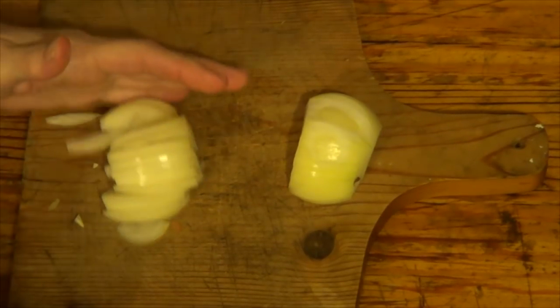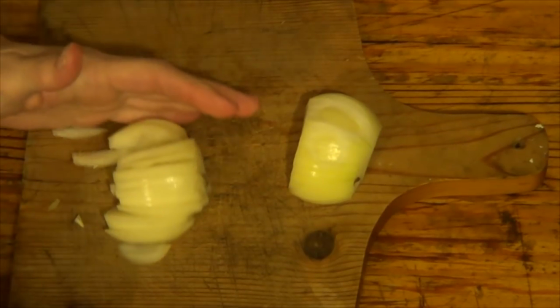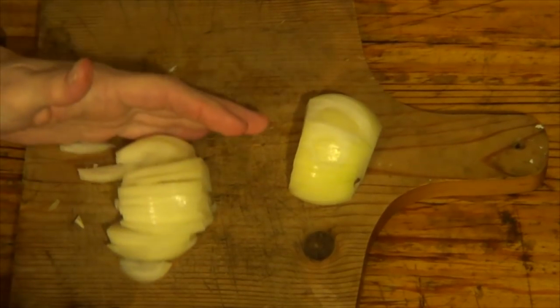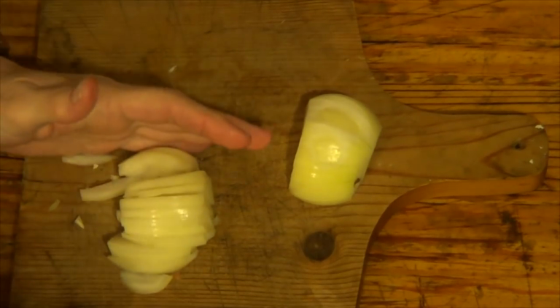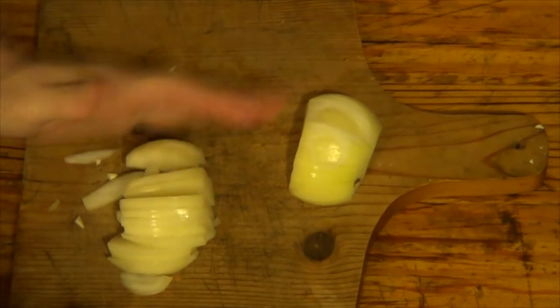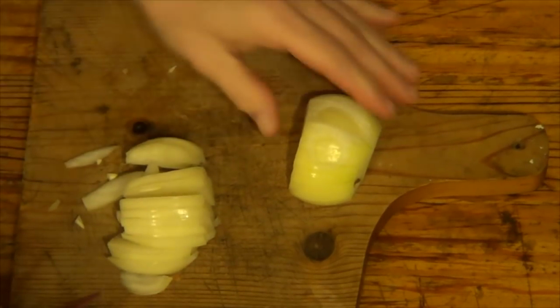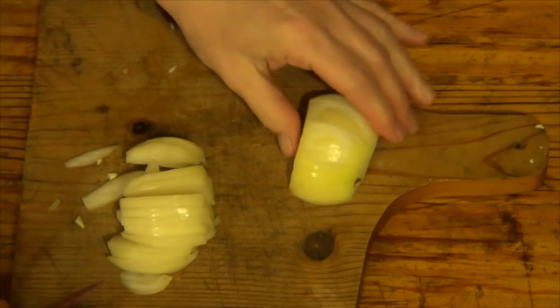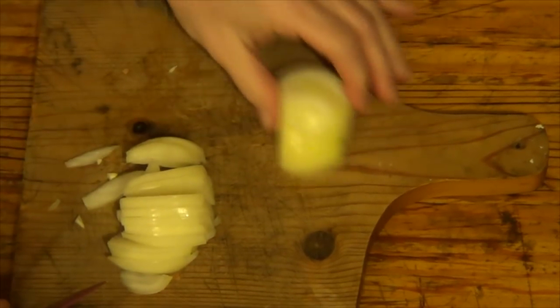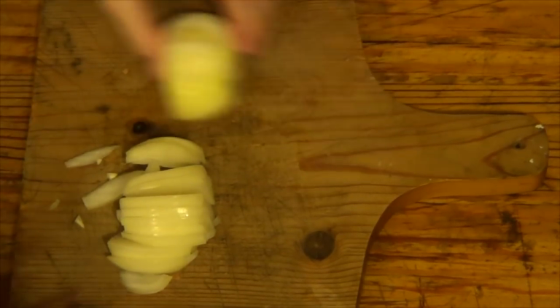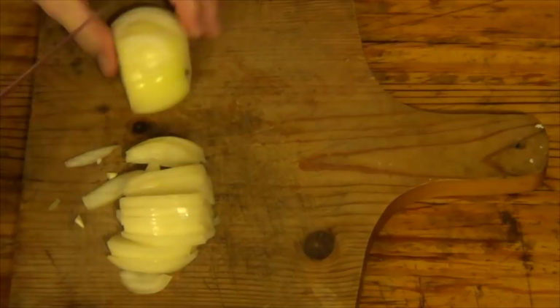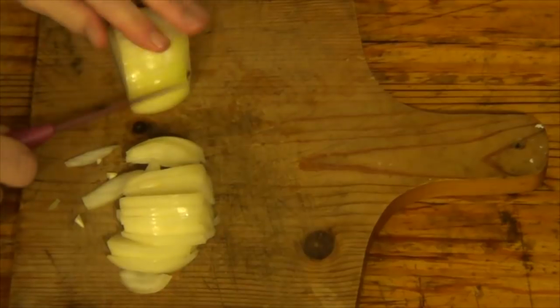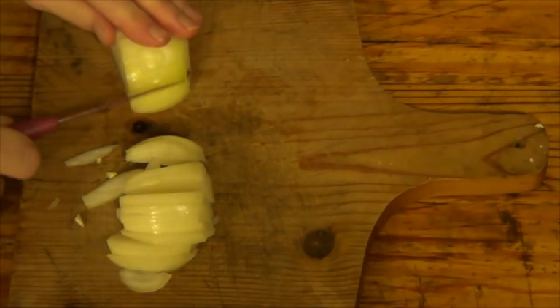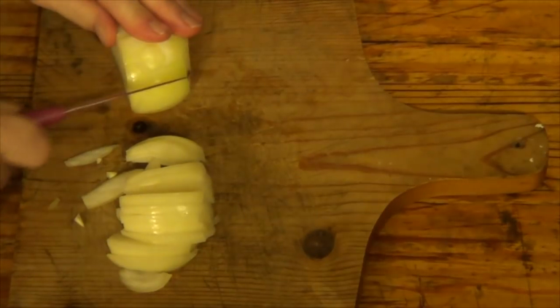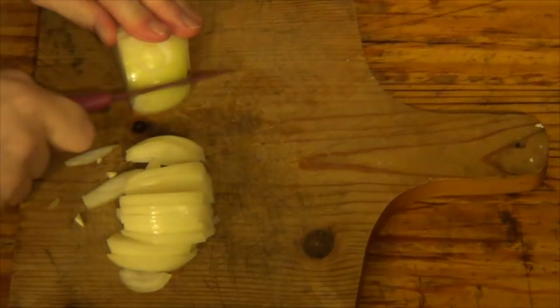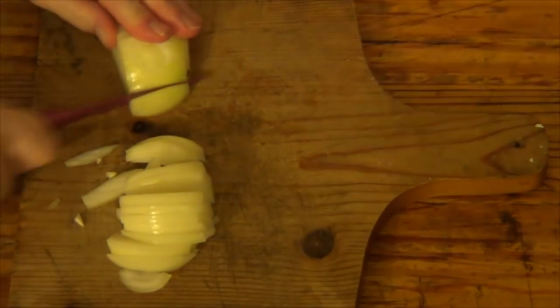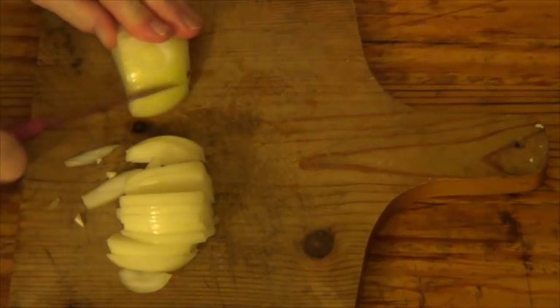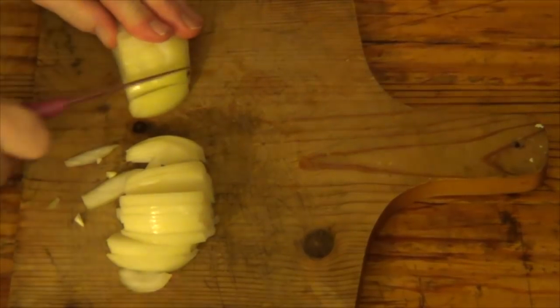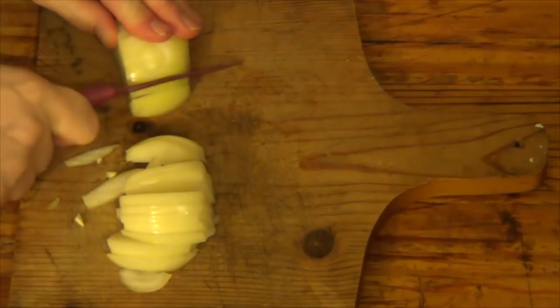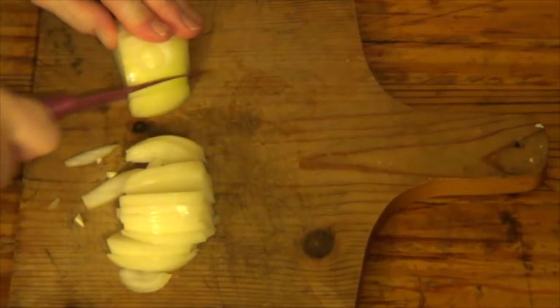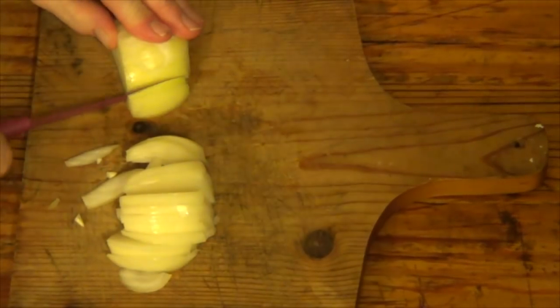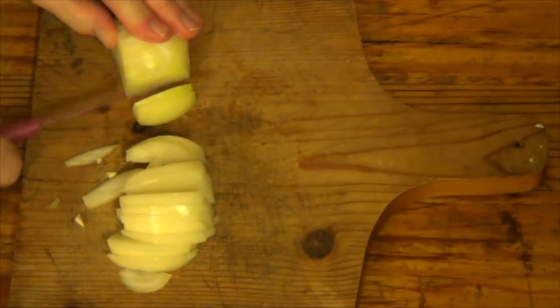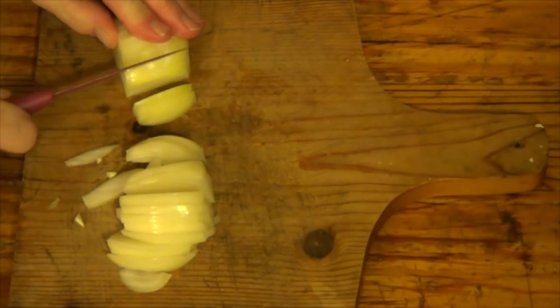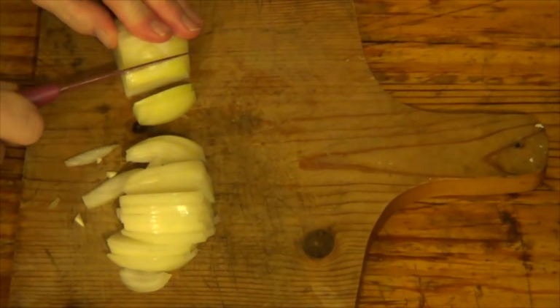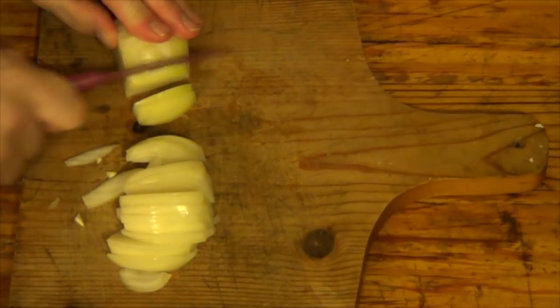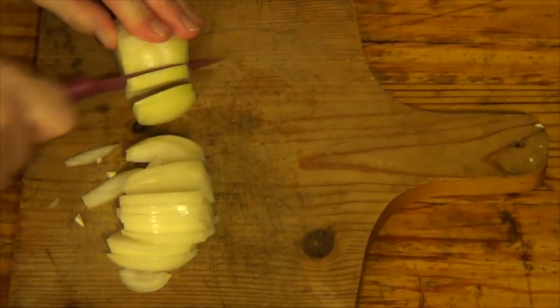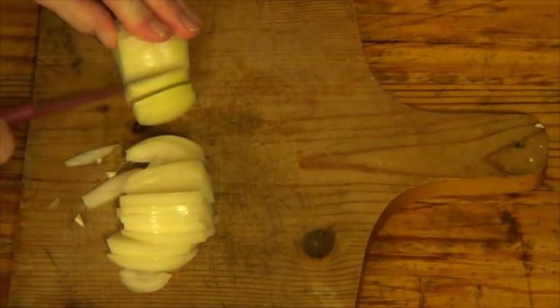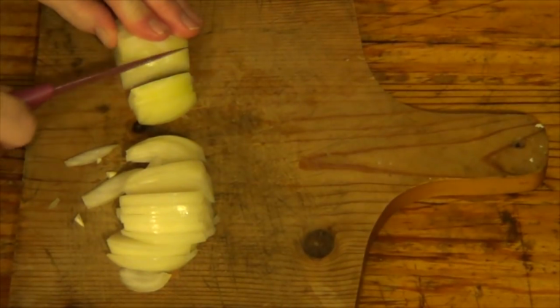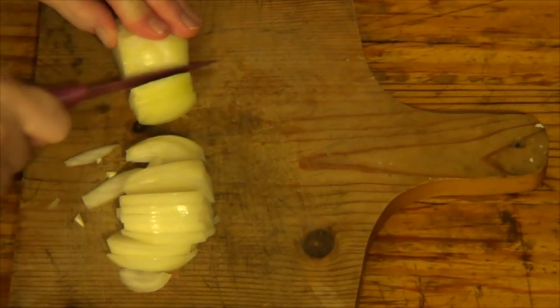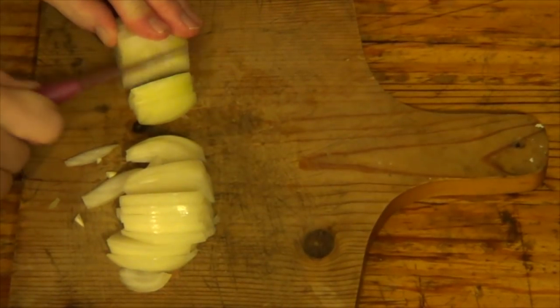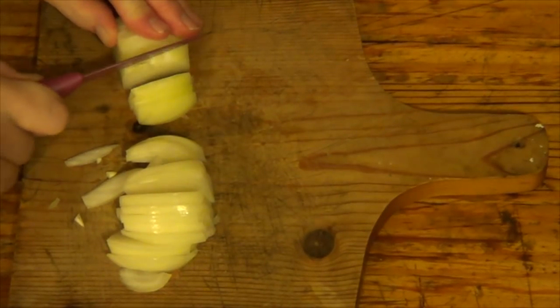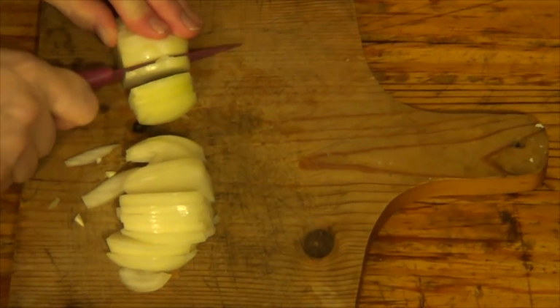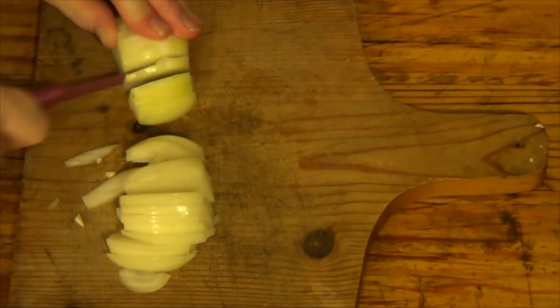Put that to one side while I cut this one up. And there we go.